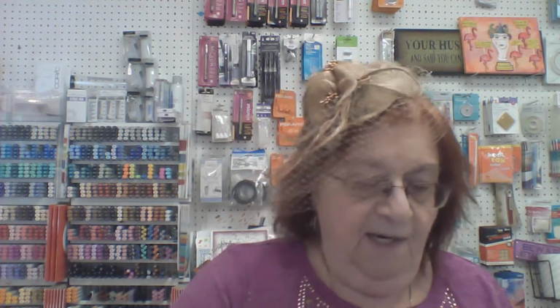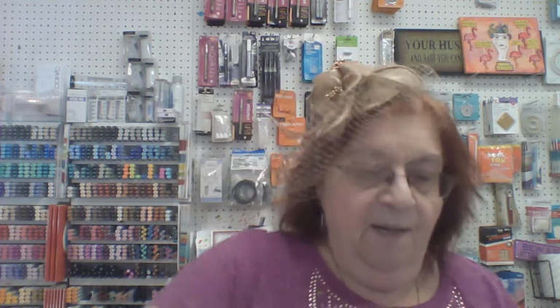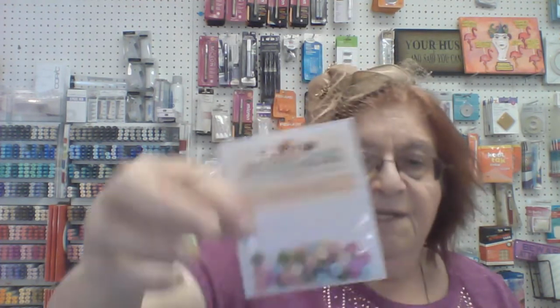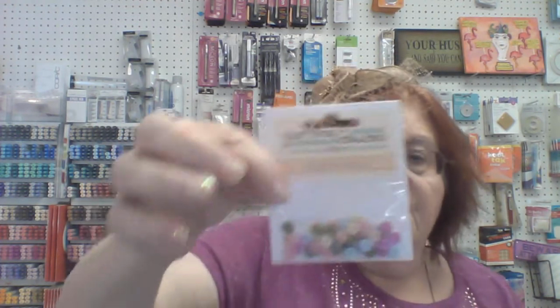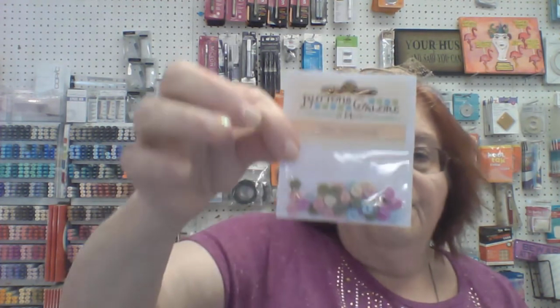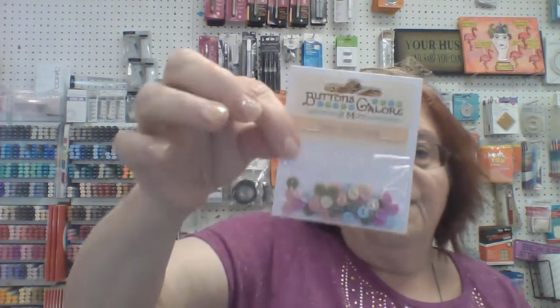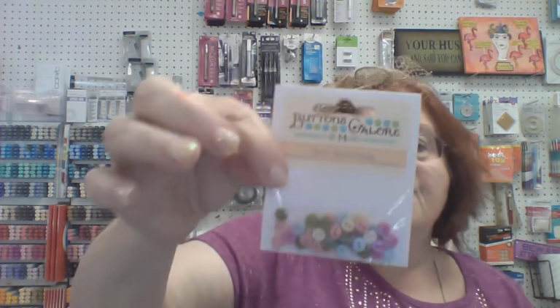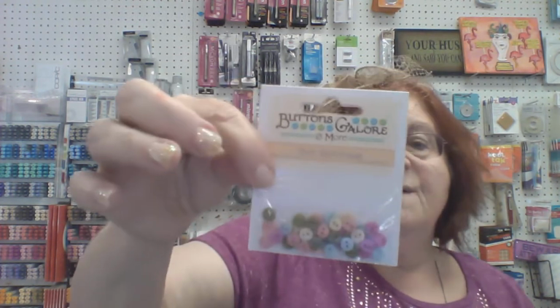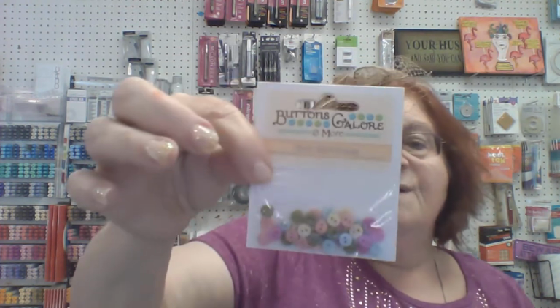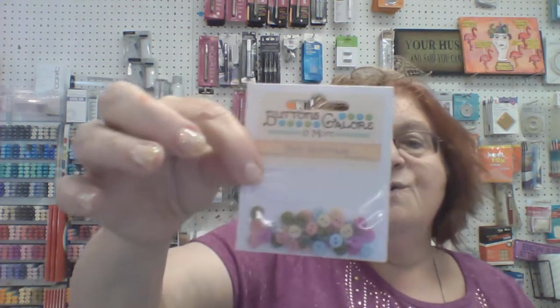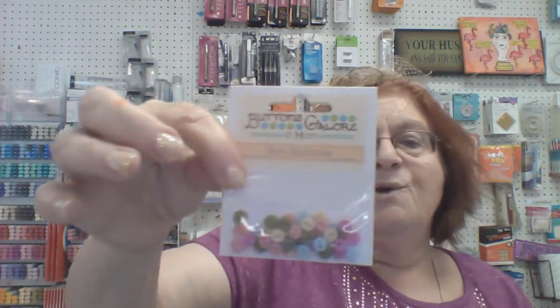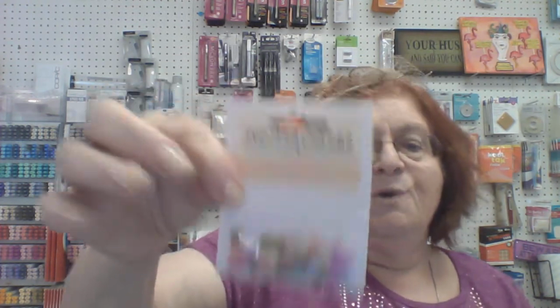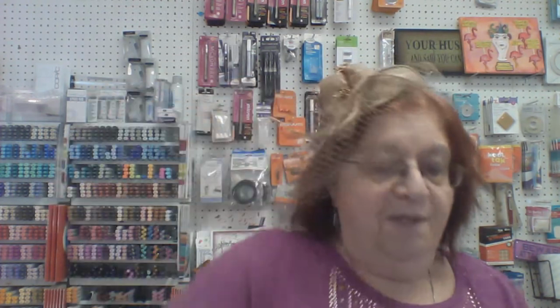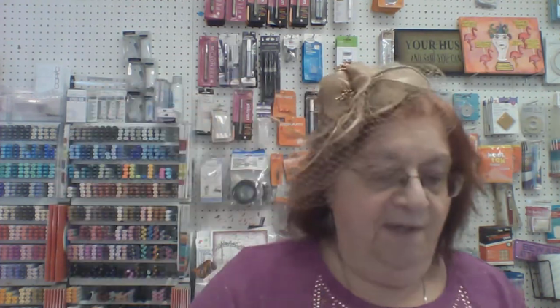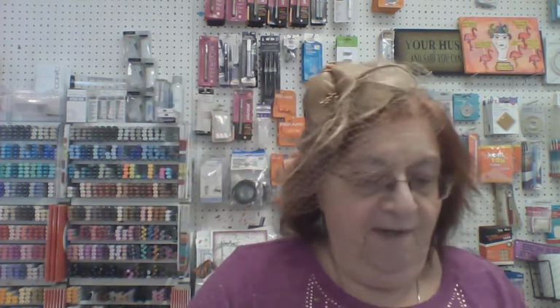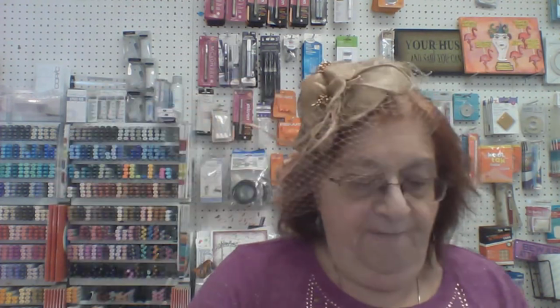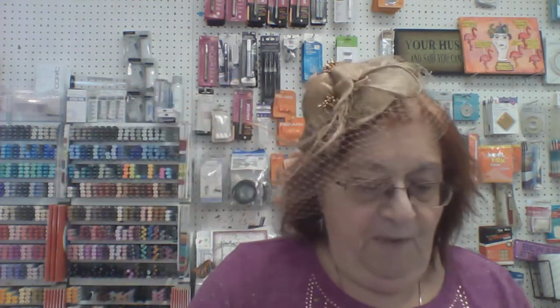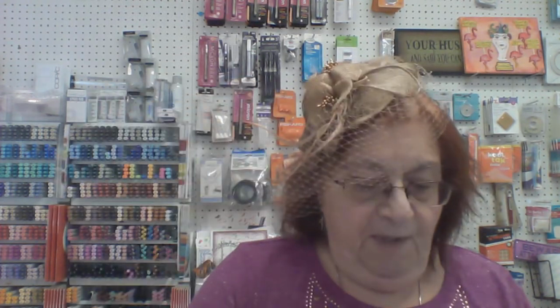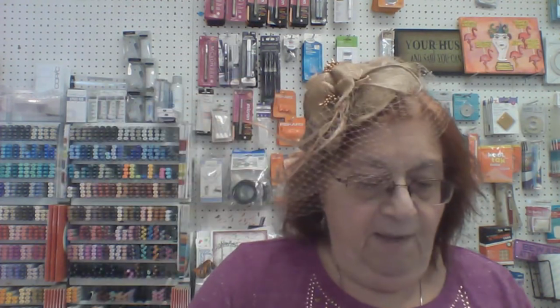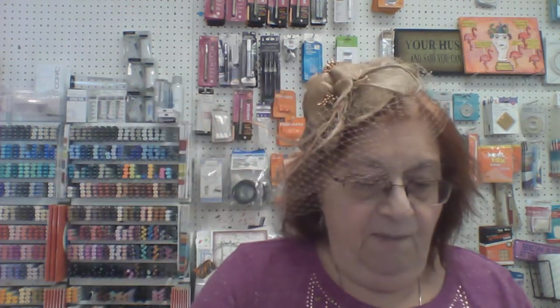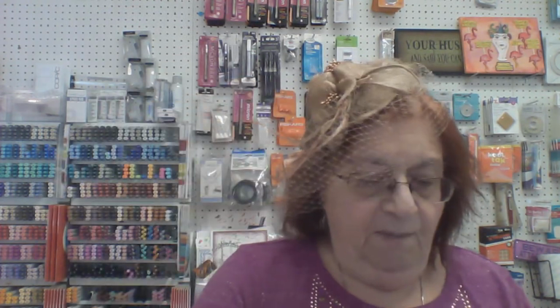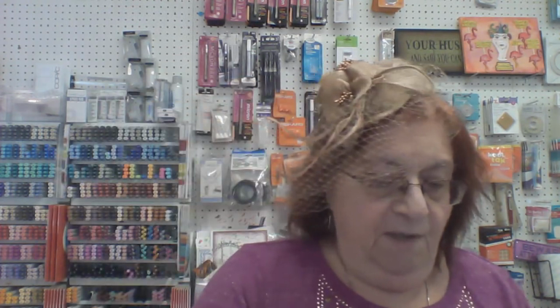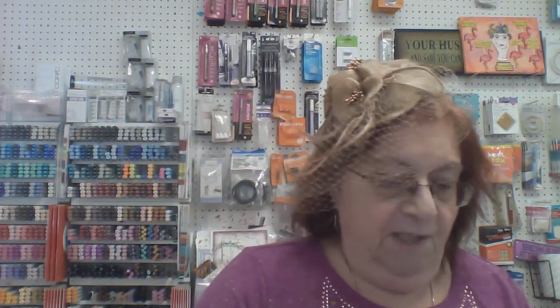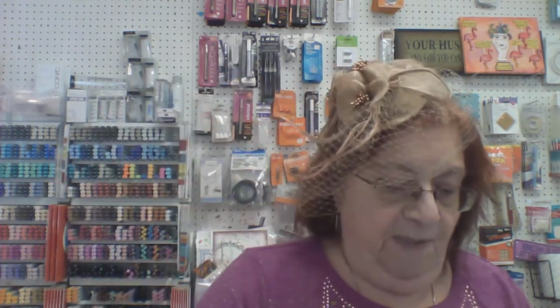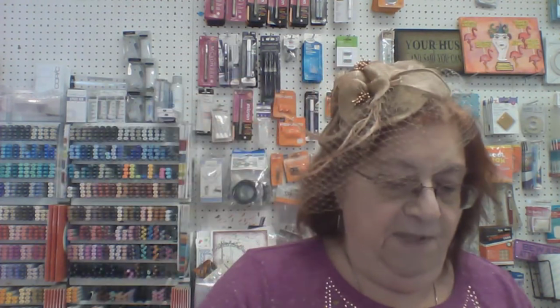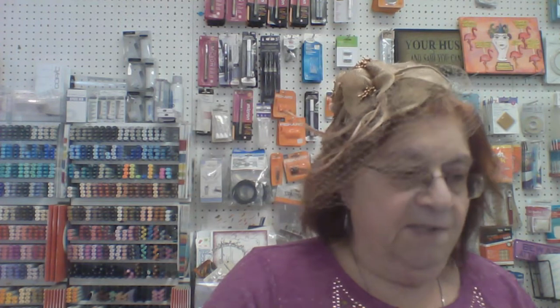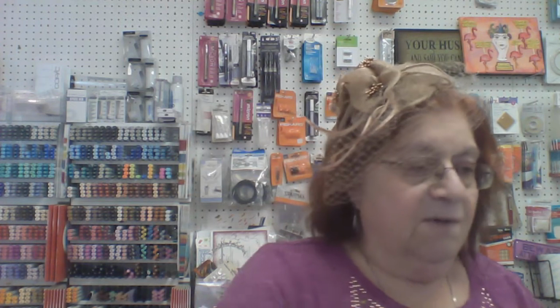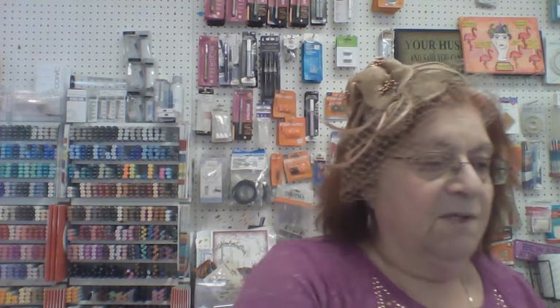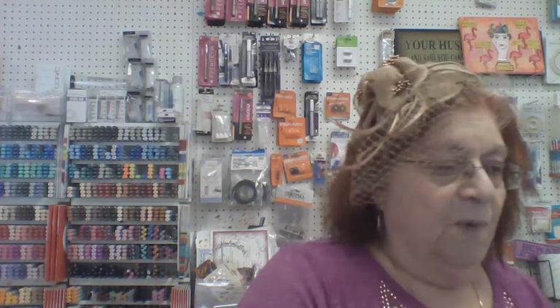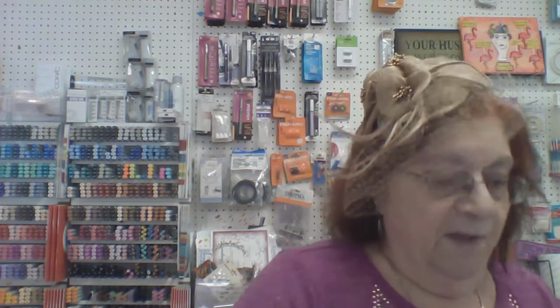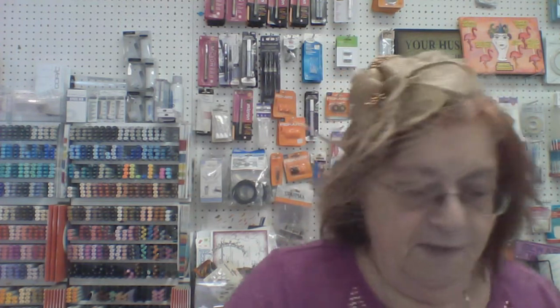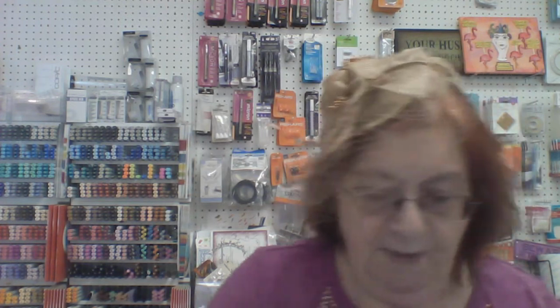Lots of different button styles came in — it's almost all Christmas-related.